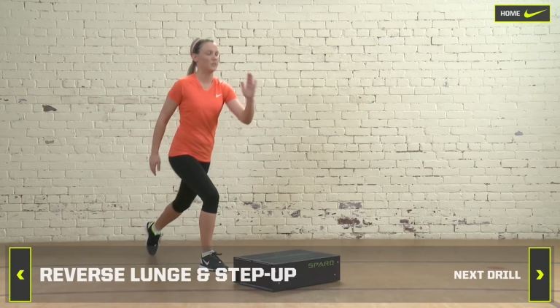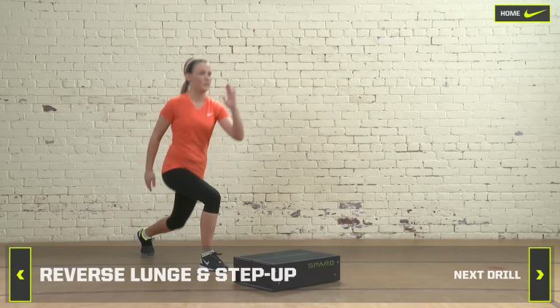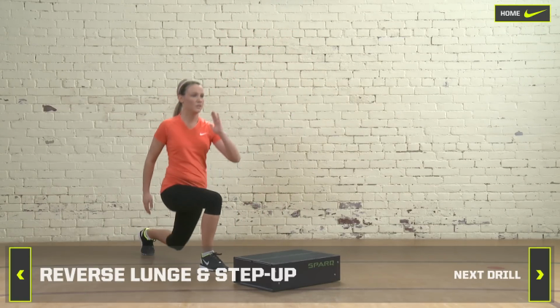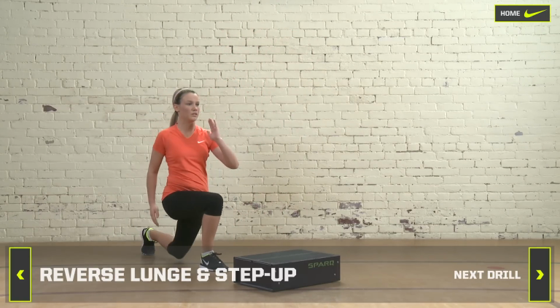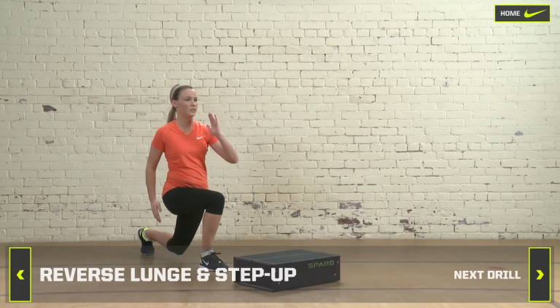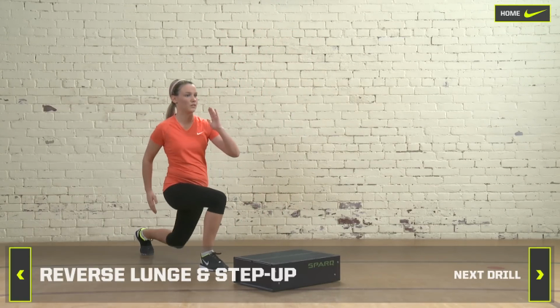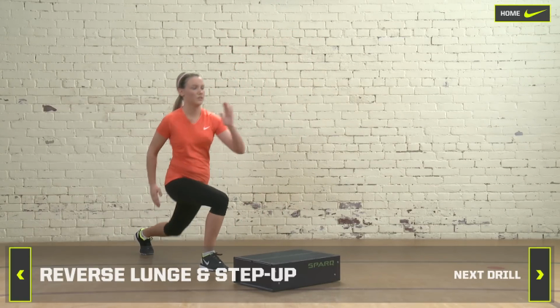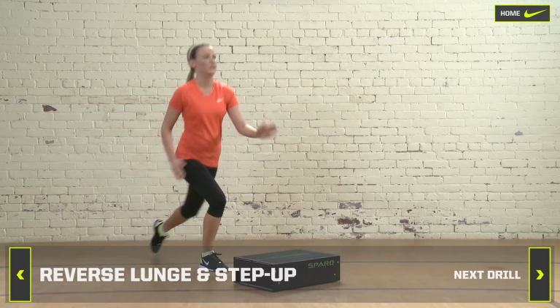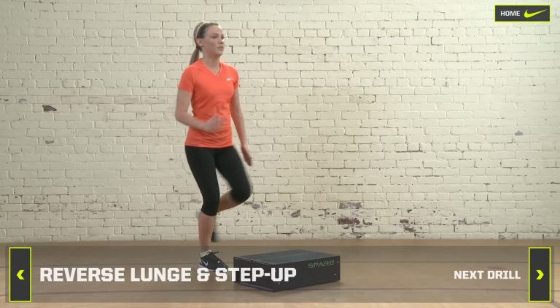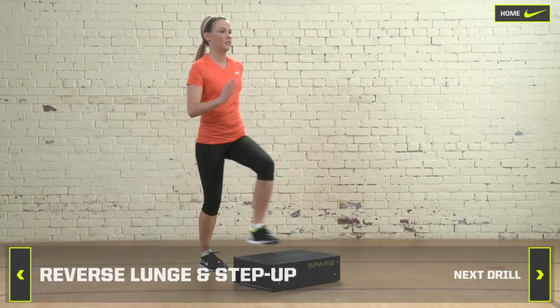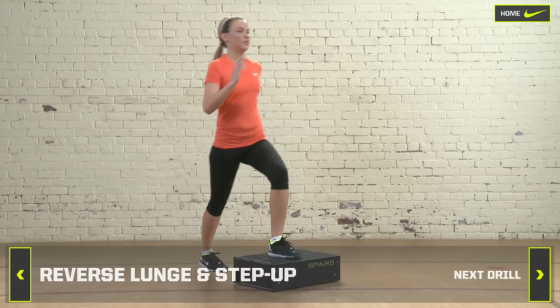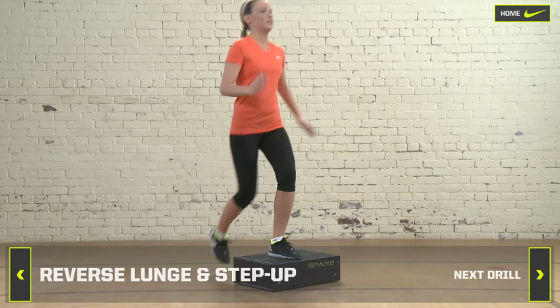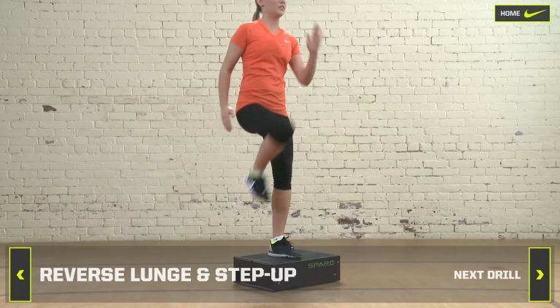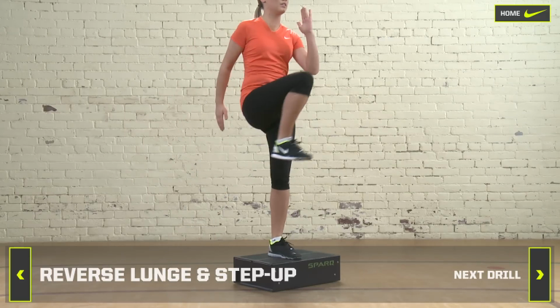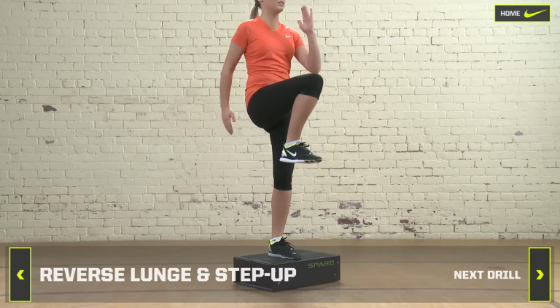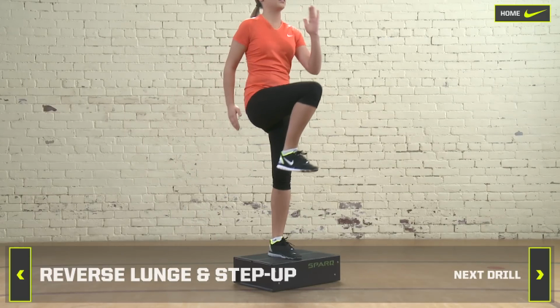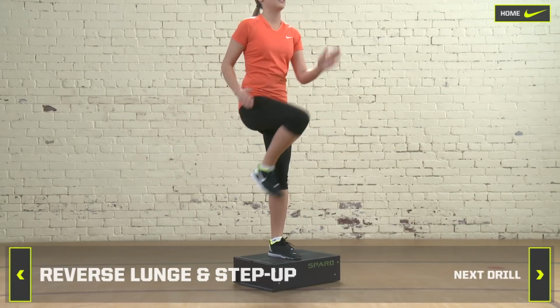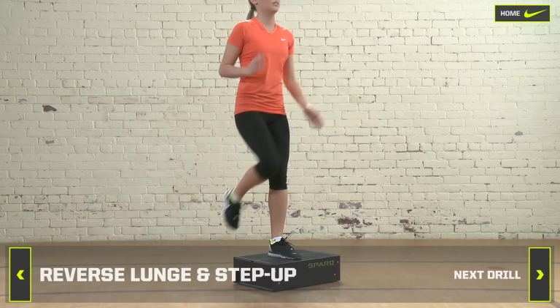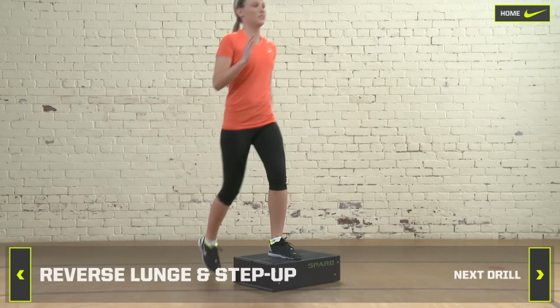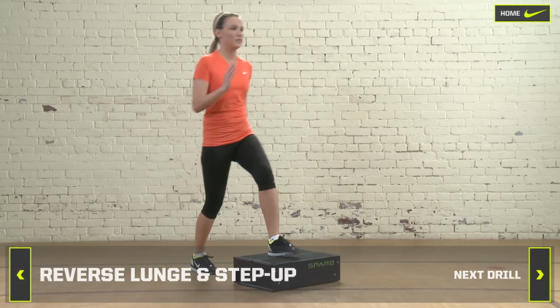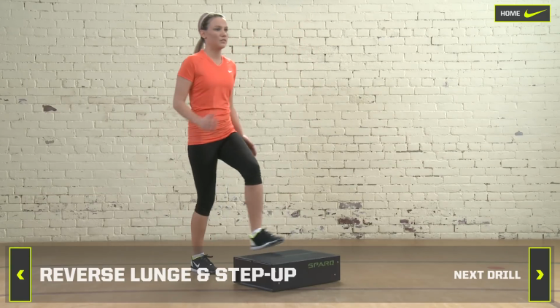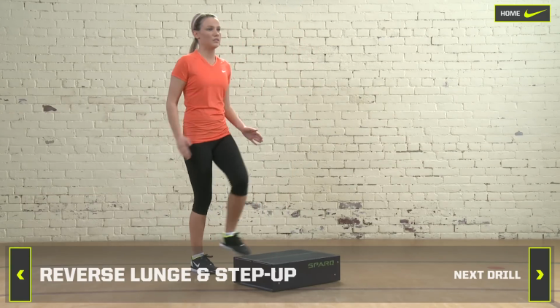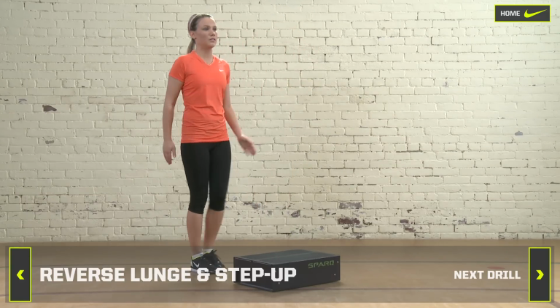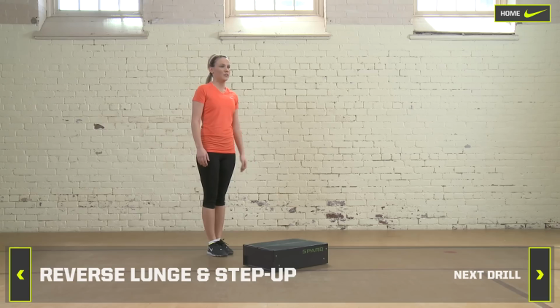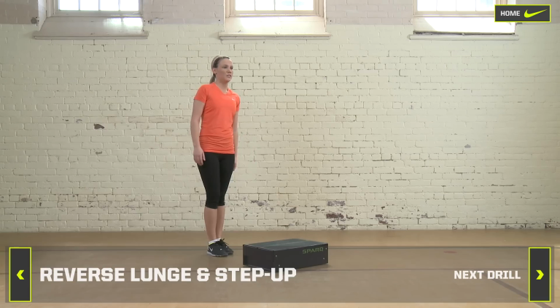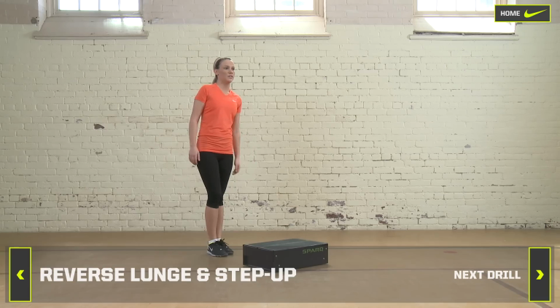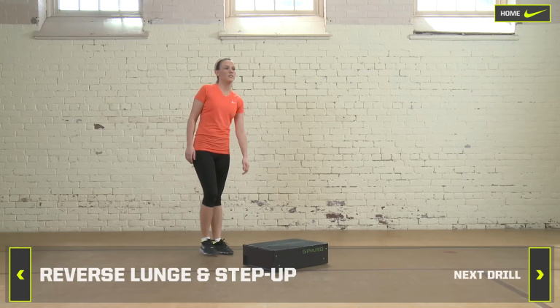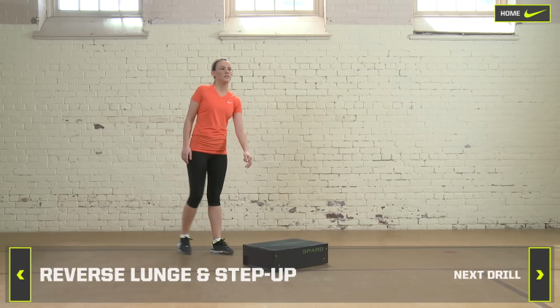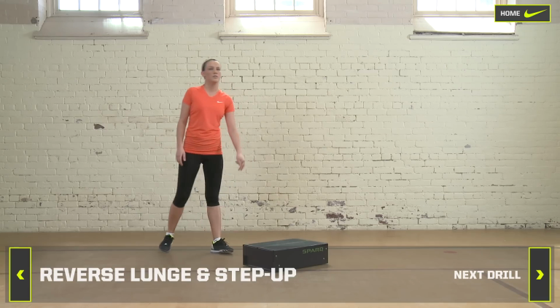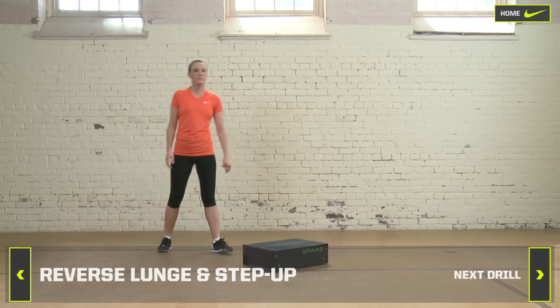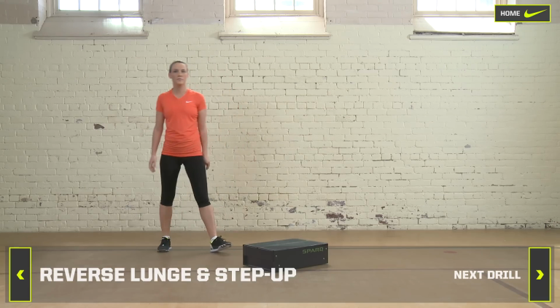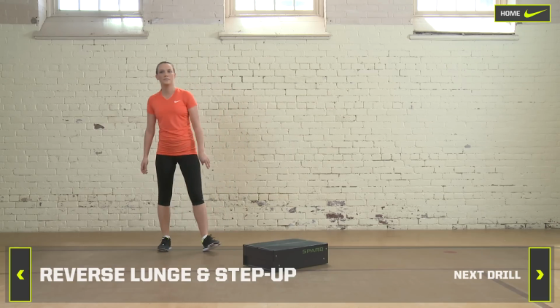Alternate legs for three sets of six to eight reps. Rest for 60 to 90 seconds between sets.